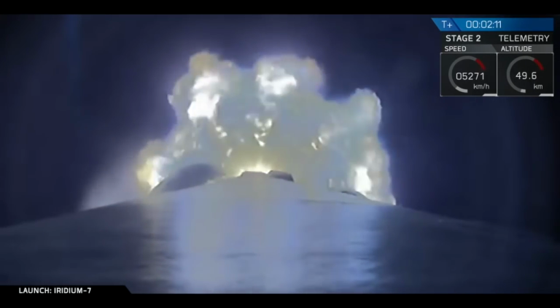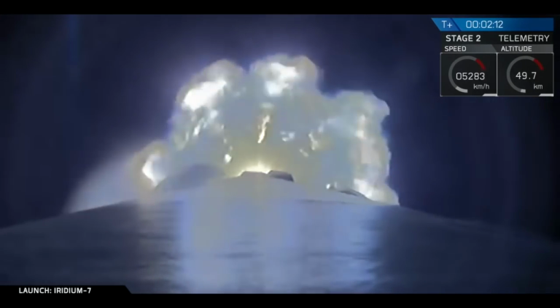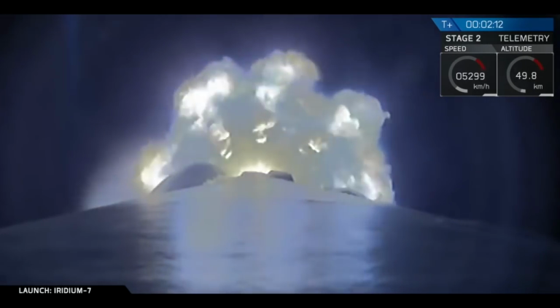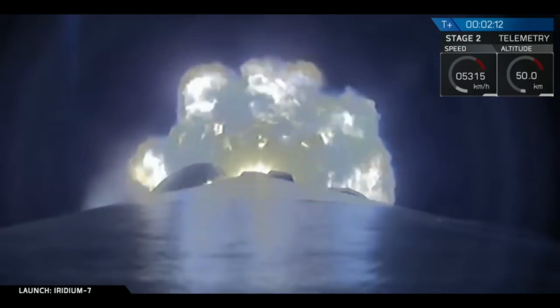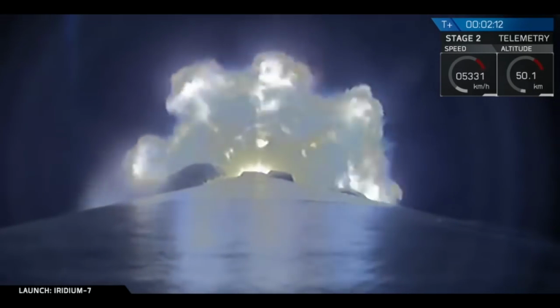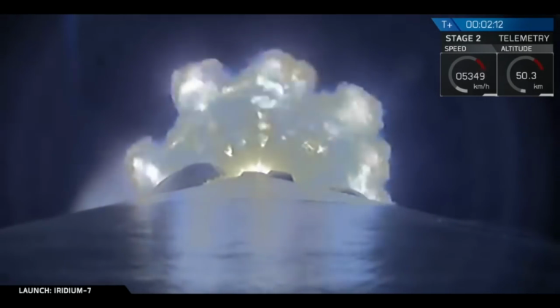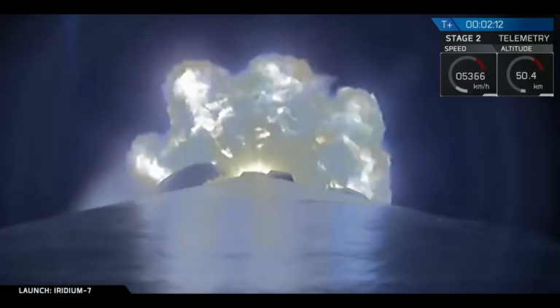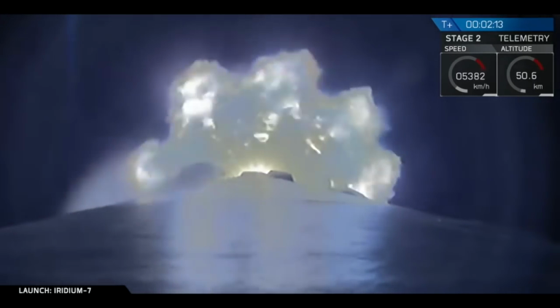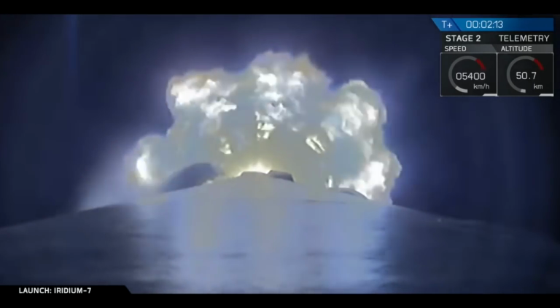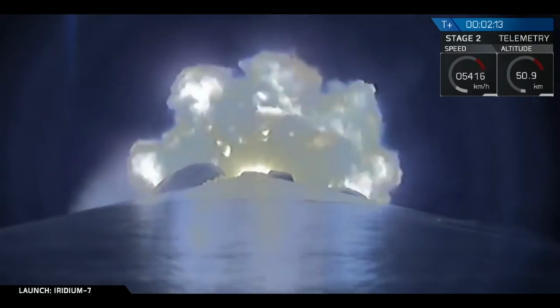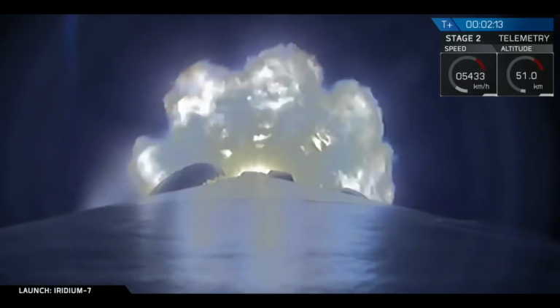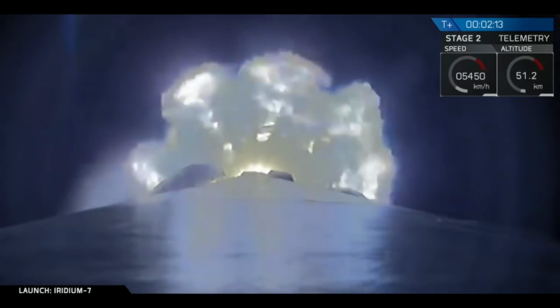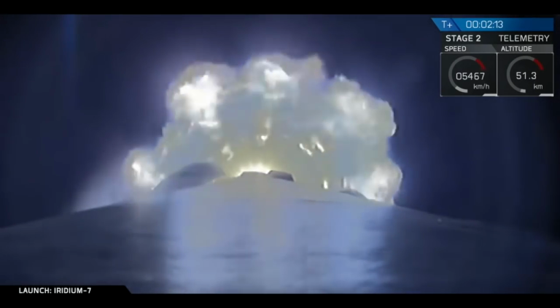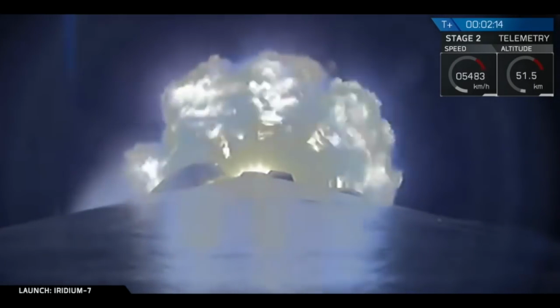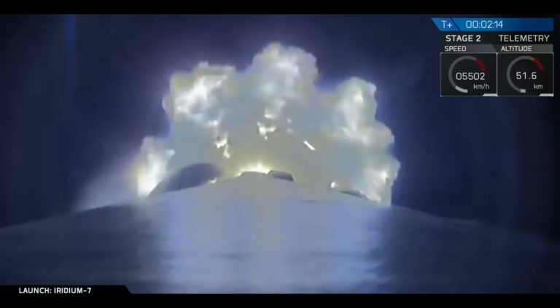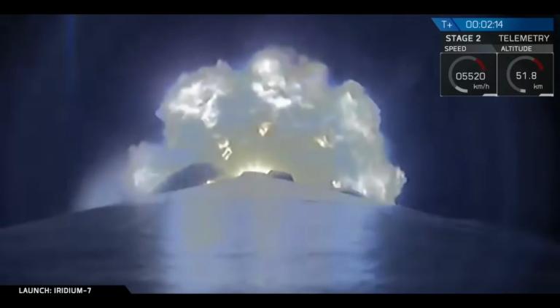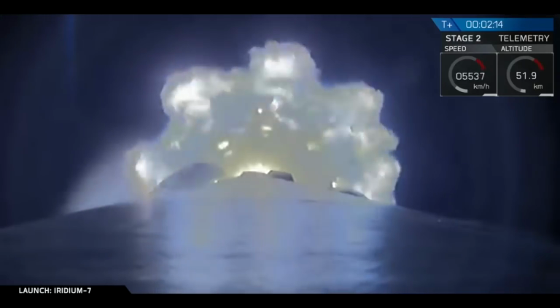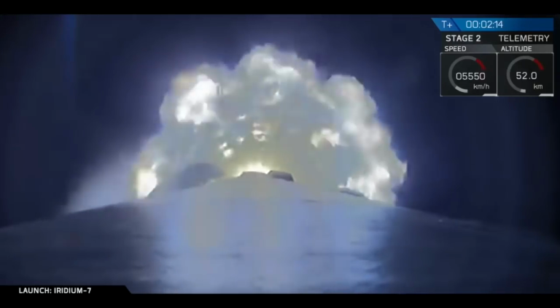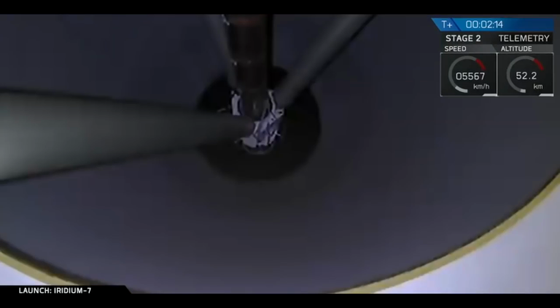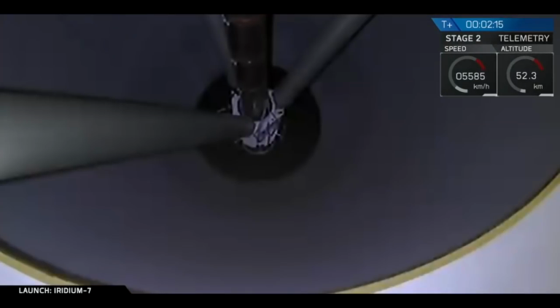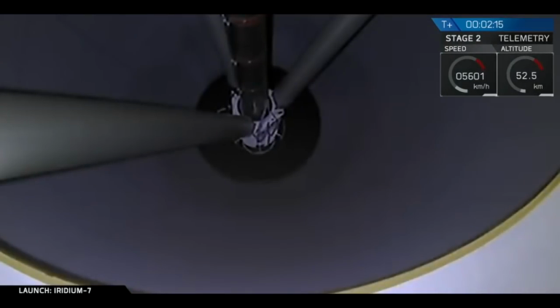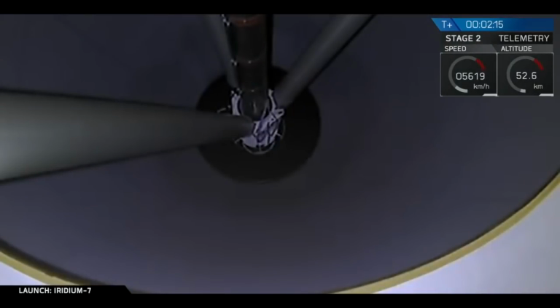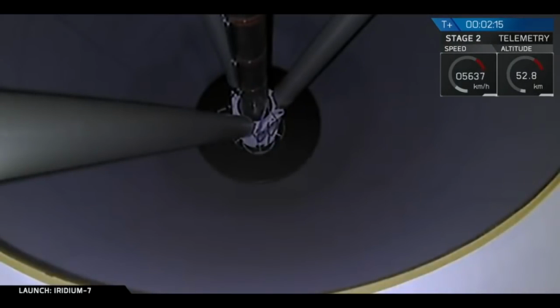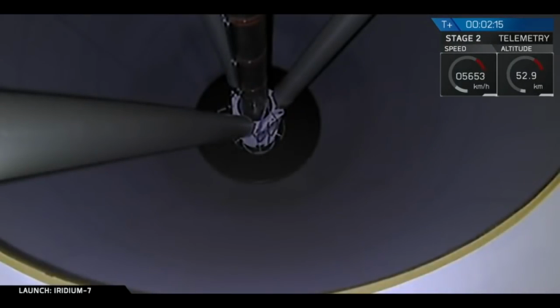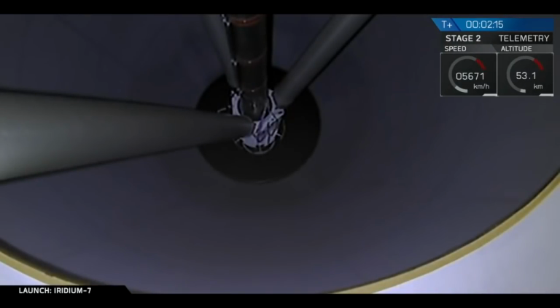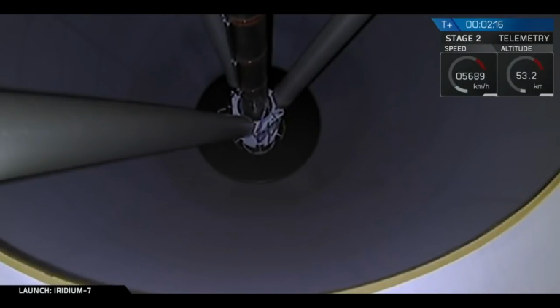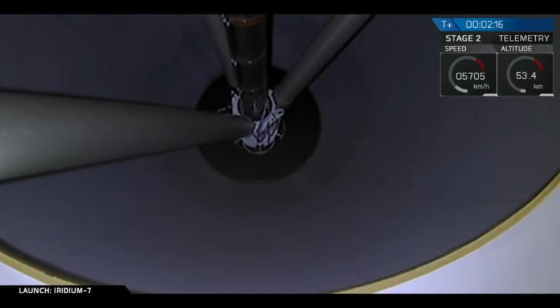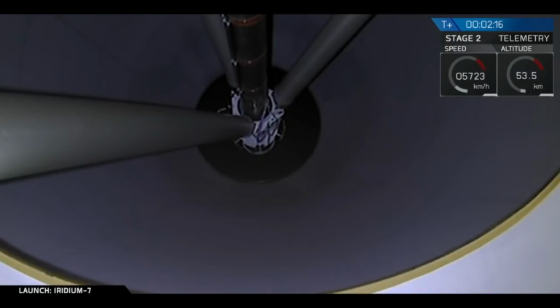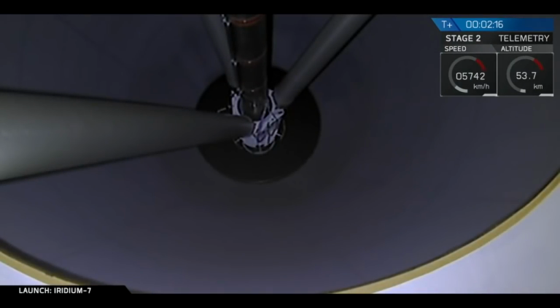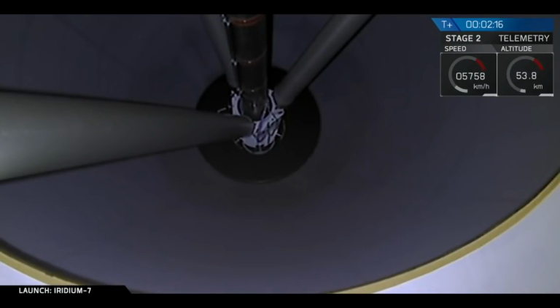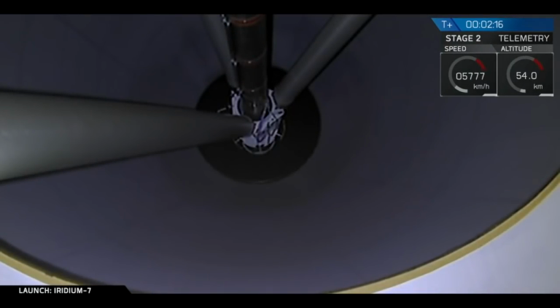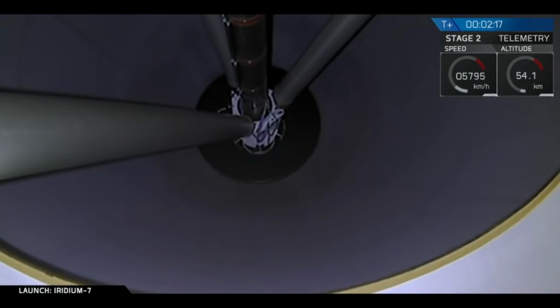Getting a good view from the onboard camera. The ground cameras aren't able to follow the rocket due to the fog today.